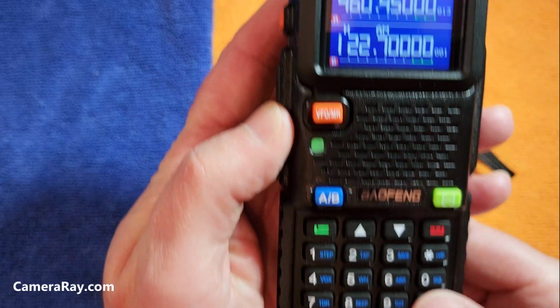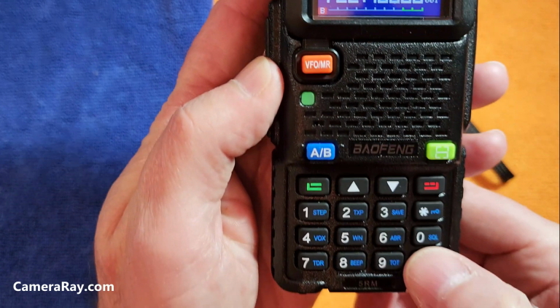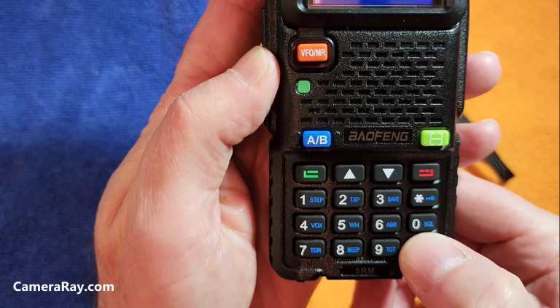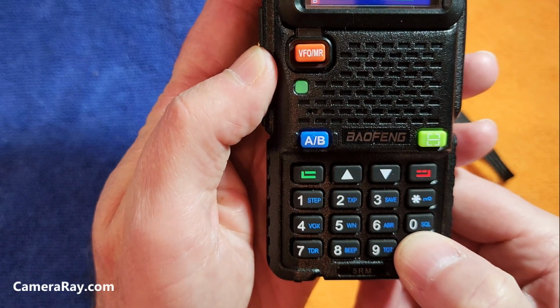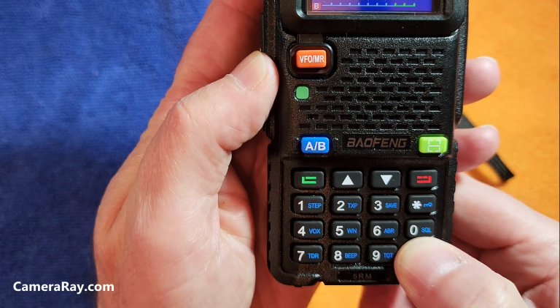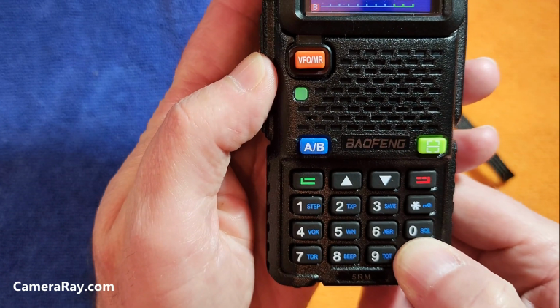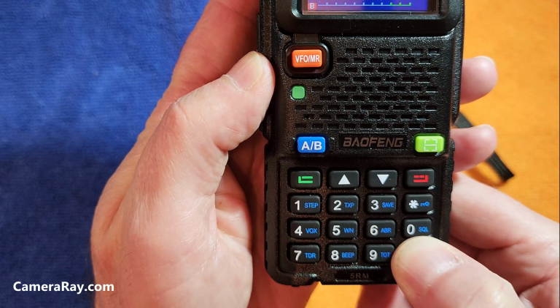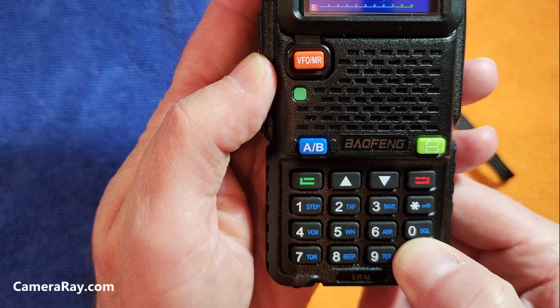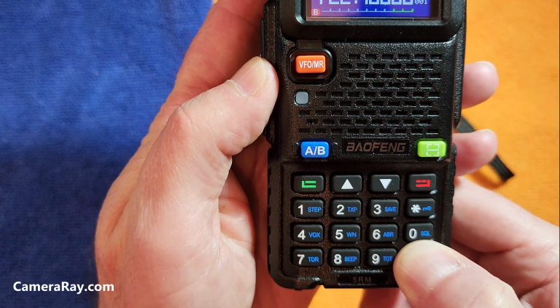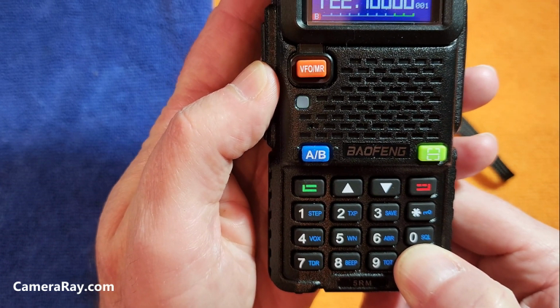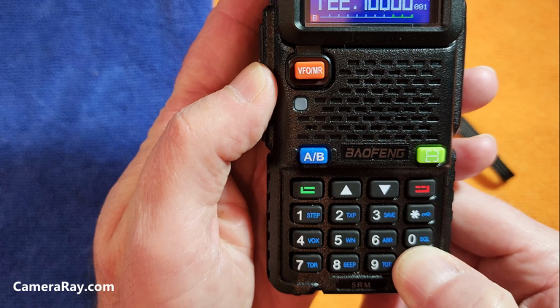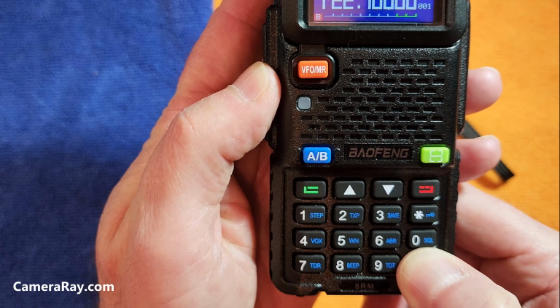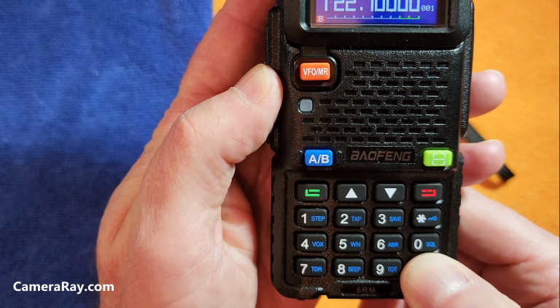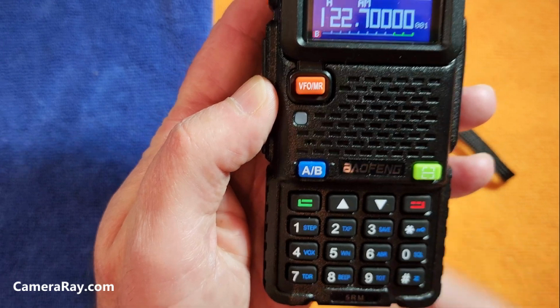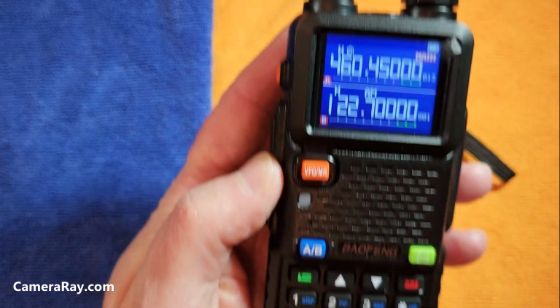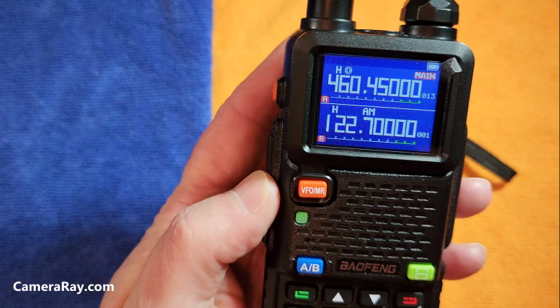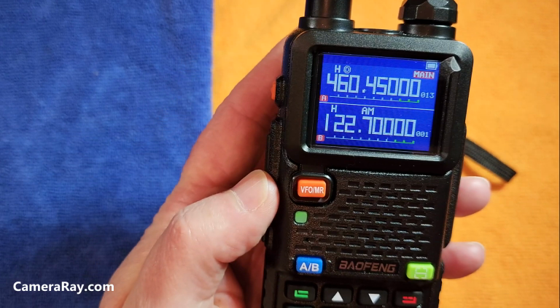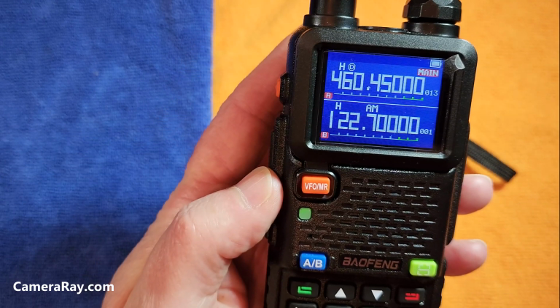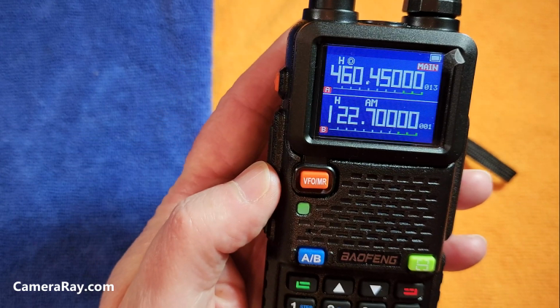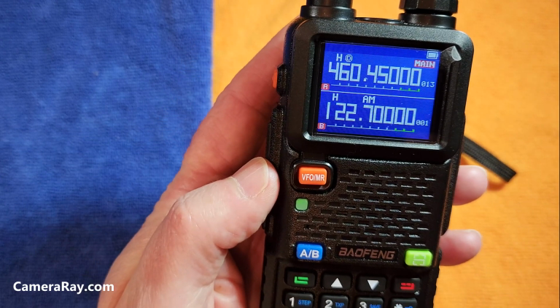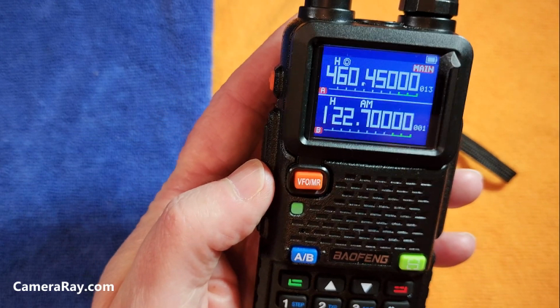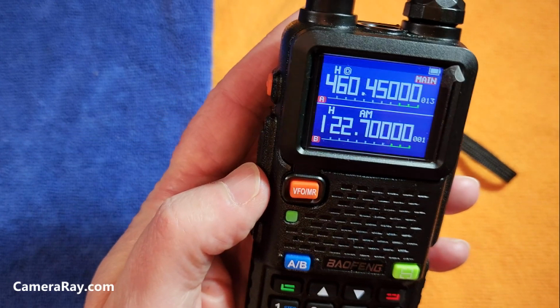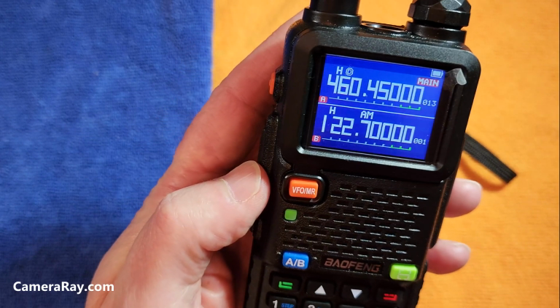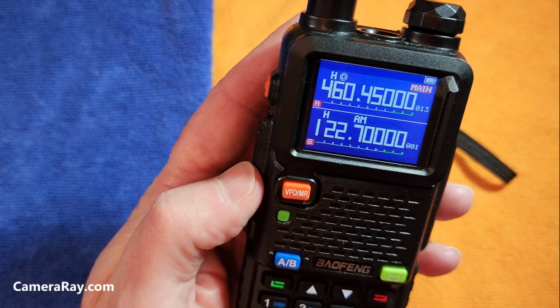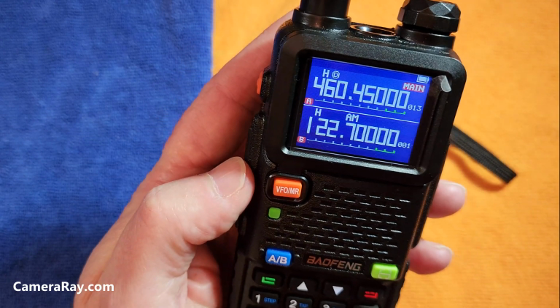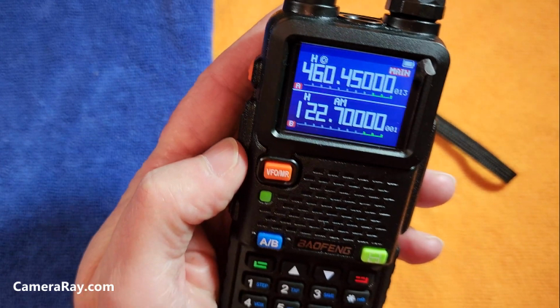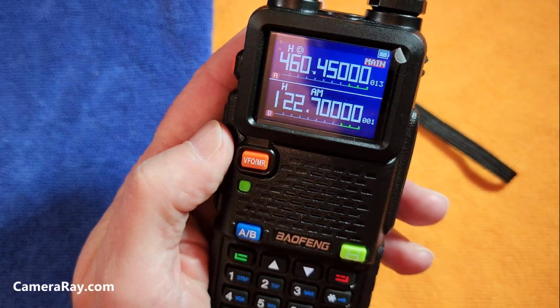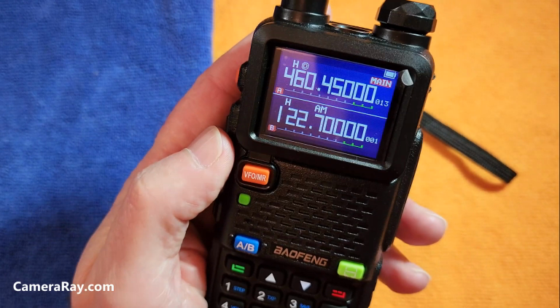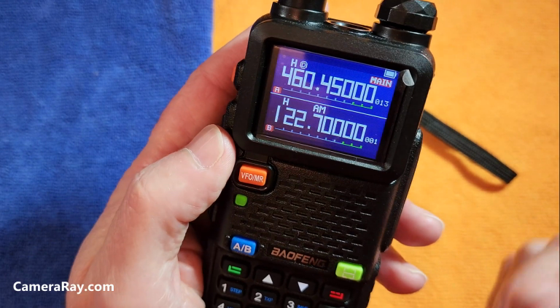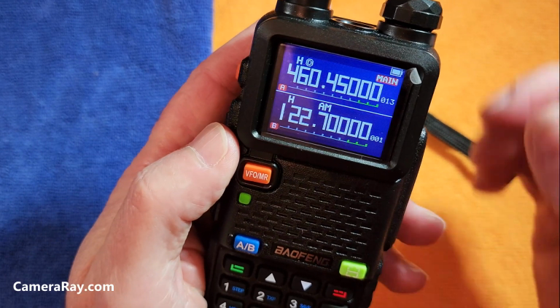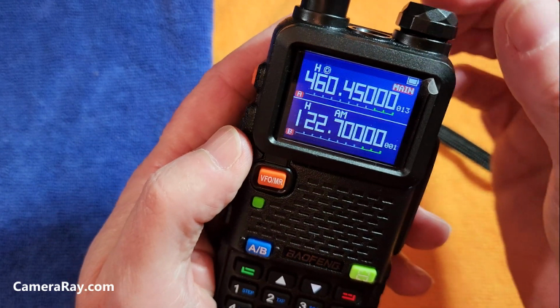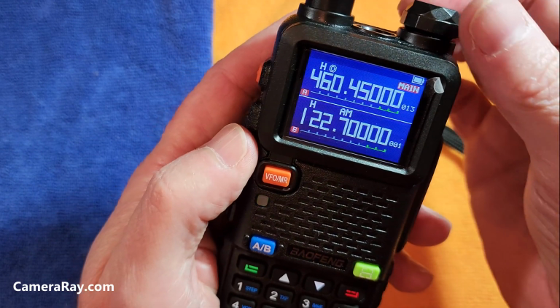Just hold it again and it'll tell you it stopped. That's all there is to it. Thanks for watching.